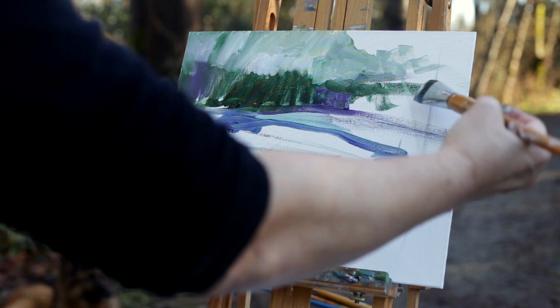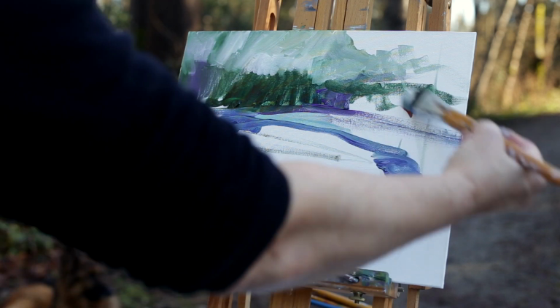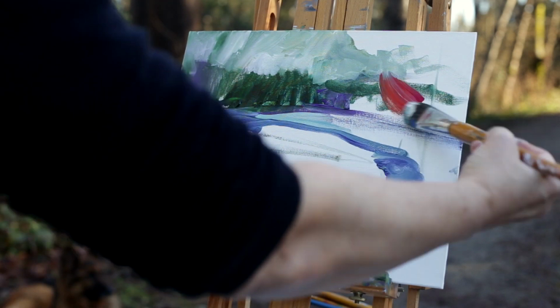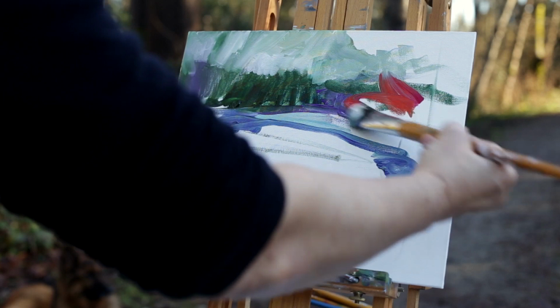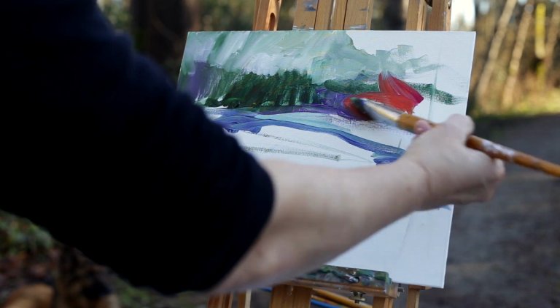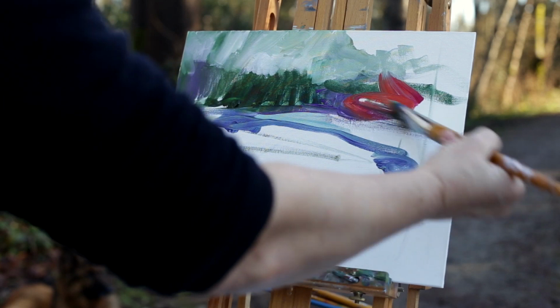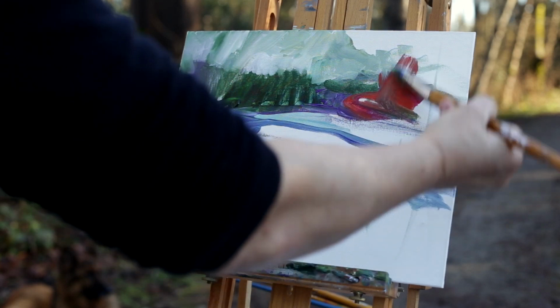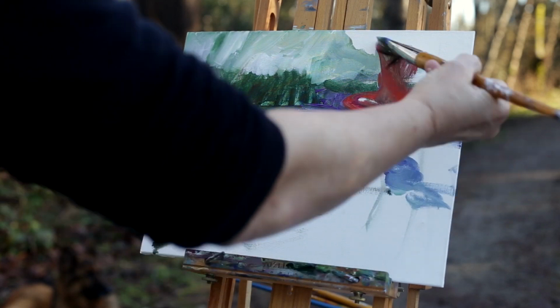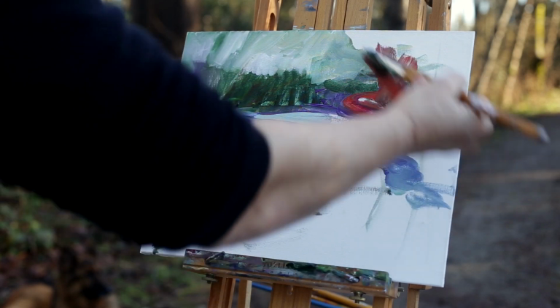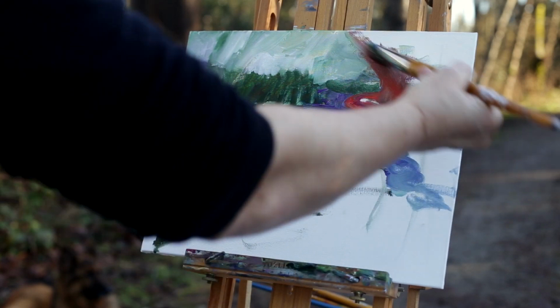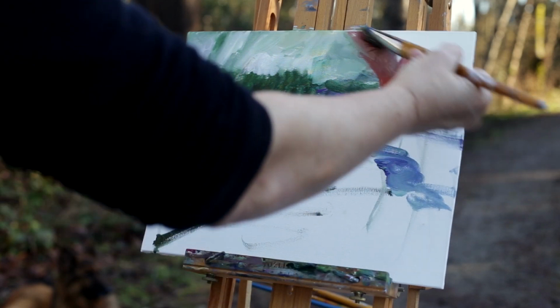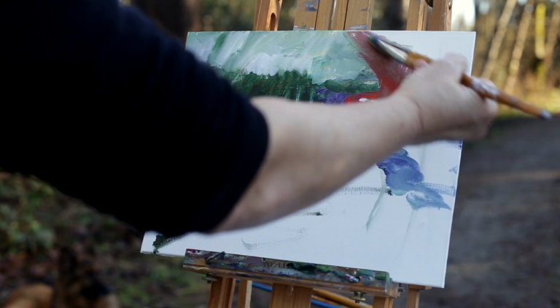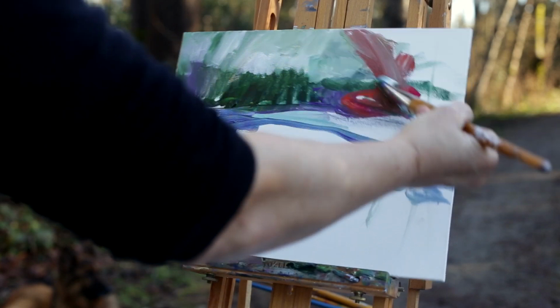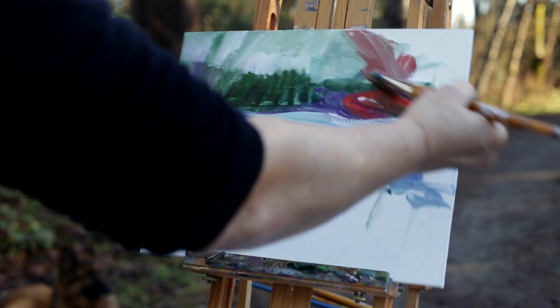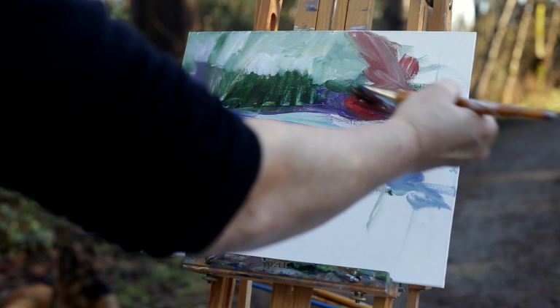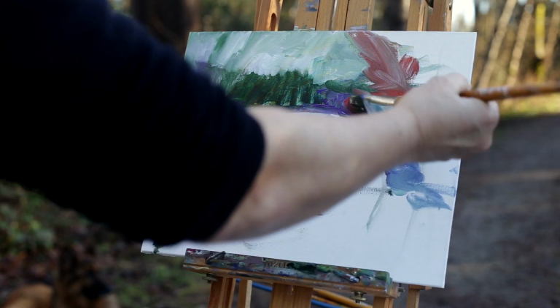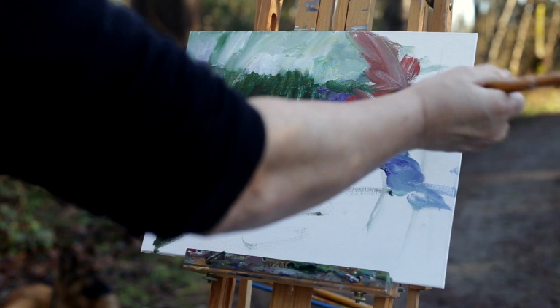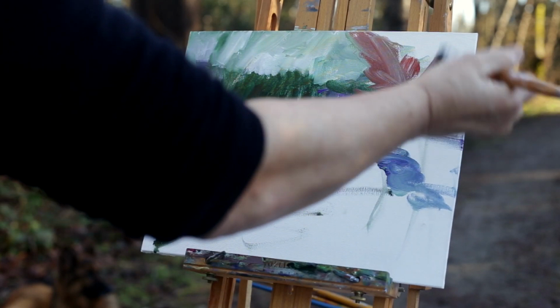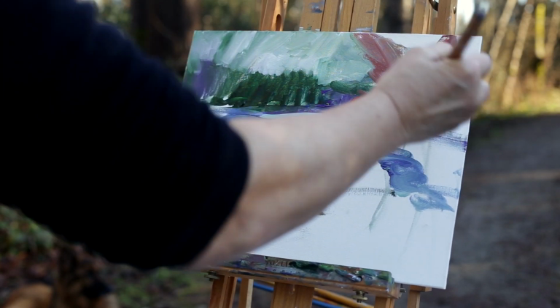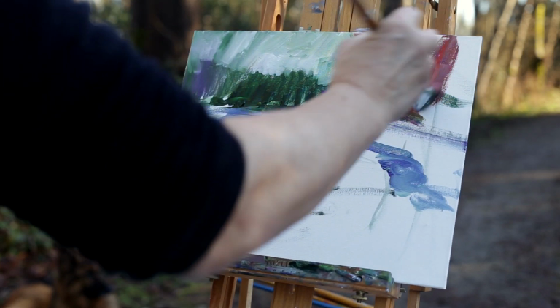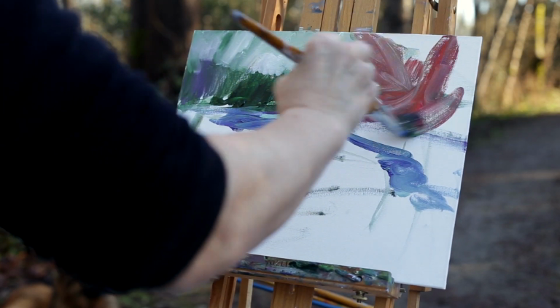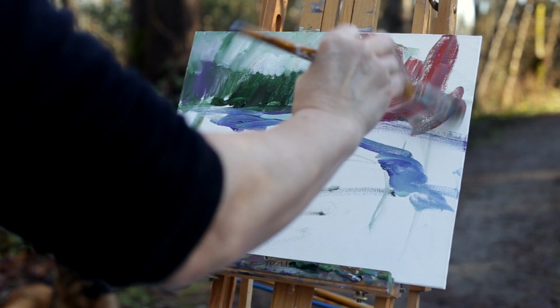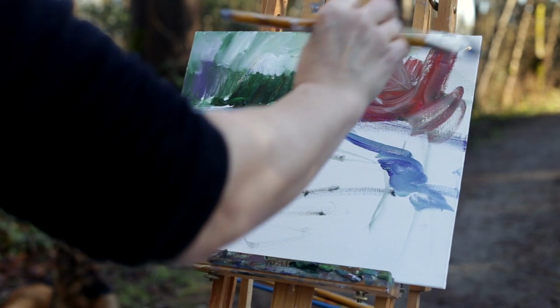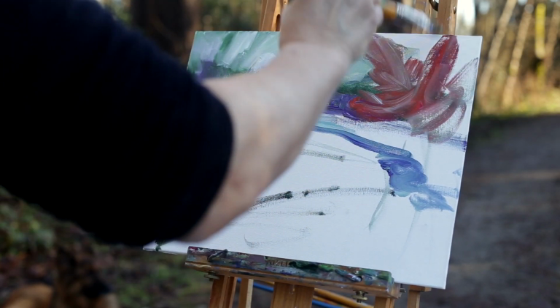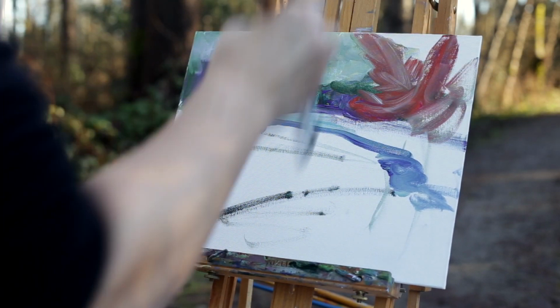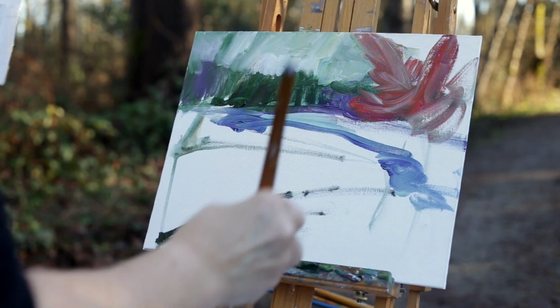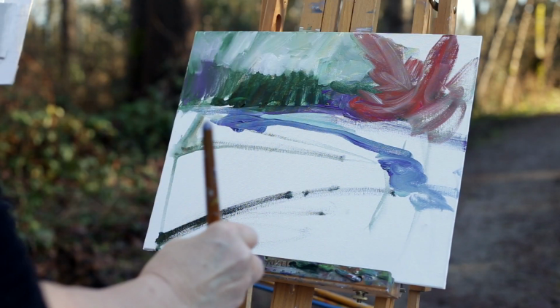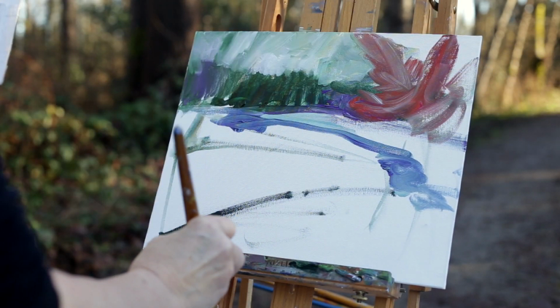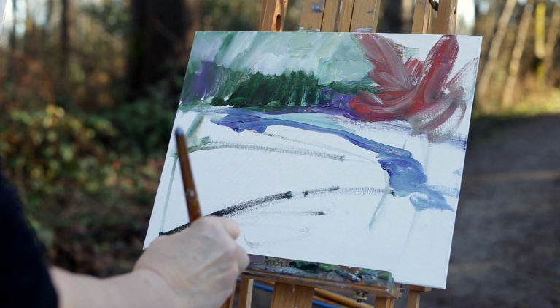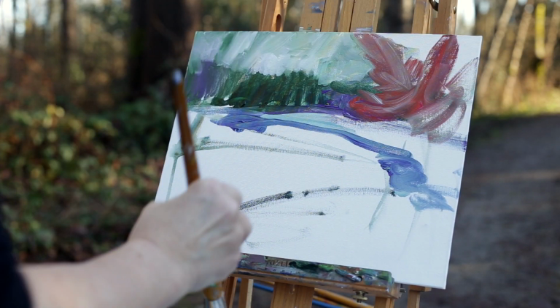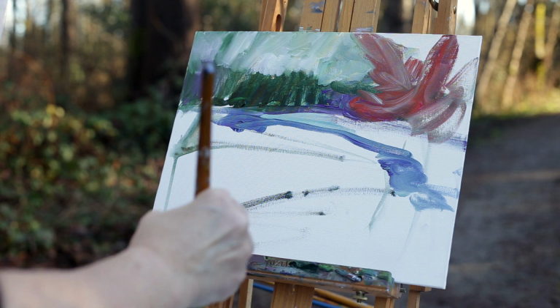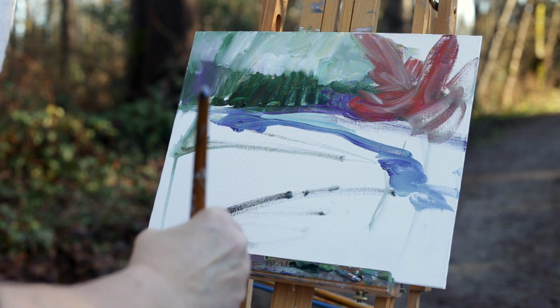This is going to be a warm gesture of the branches here, so I'm just going to put that in. I'm not sure if I like that color.